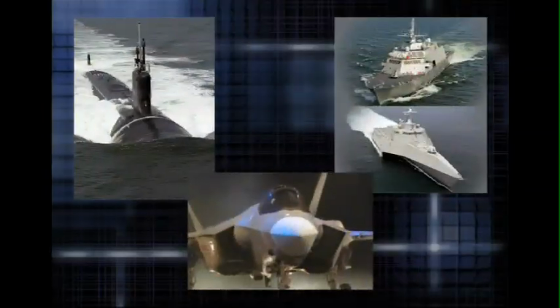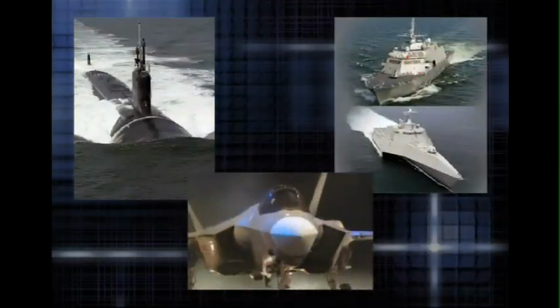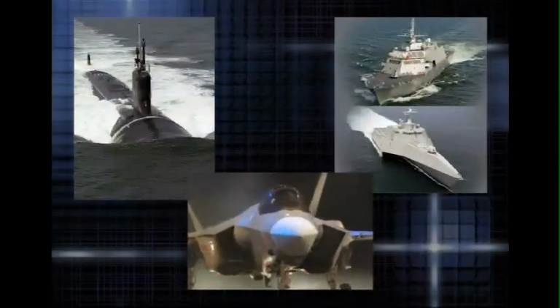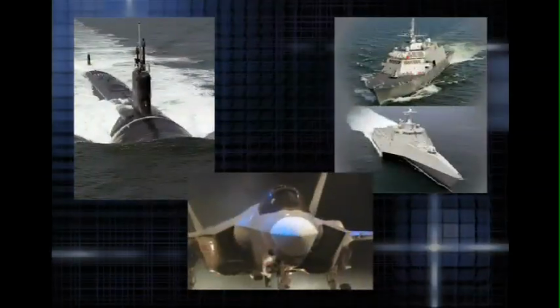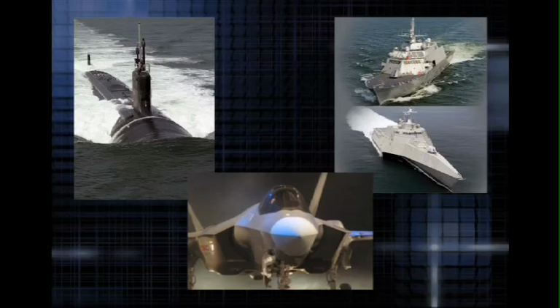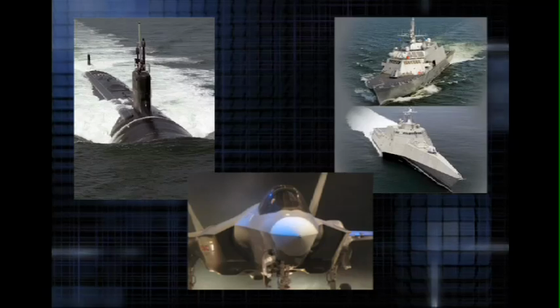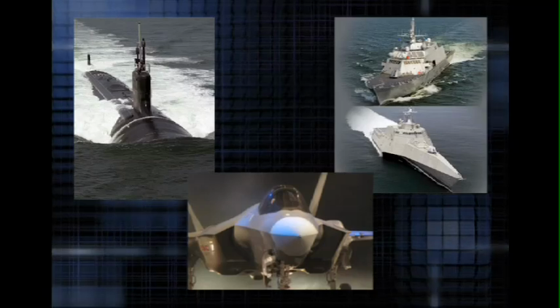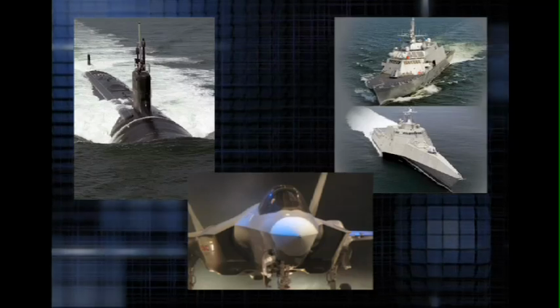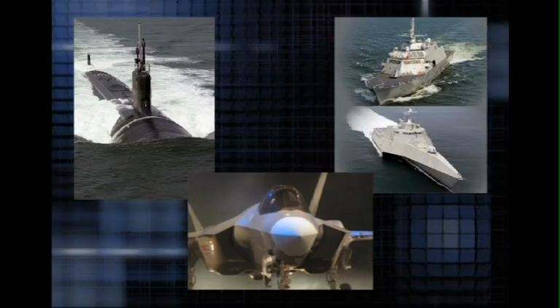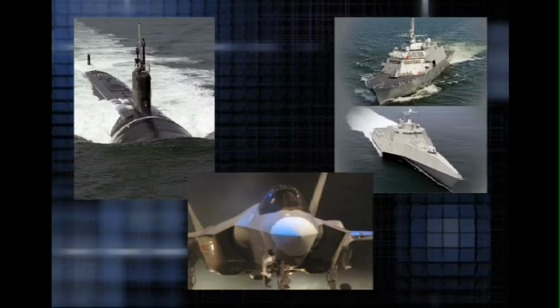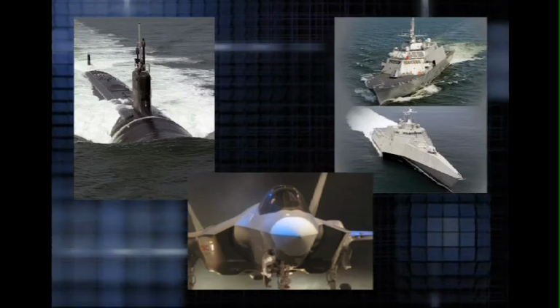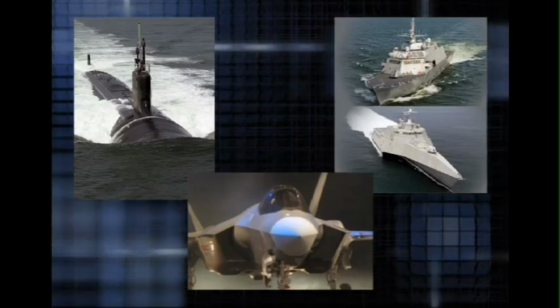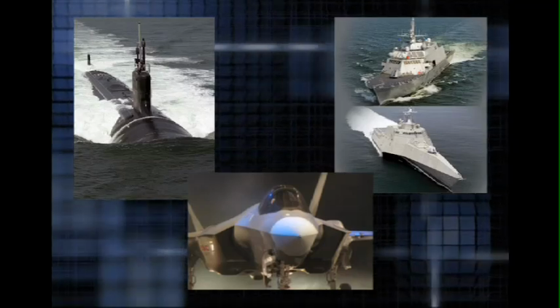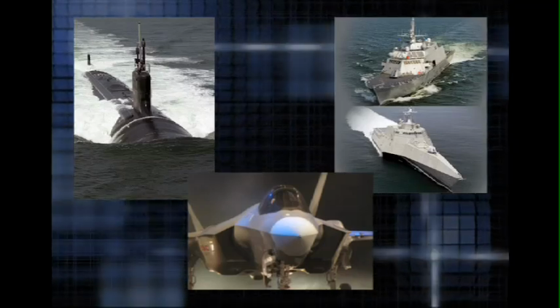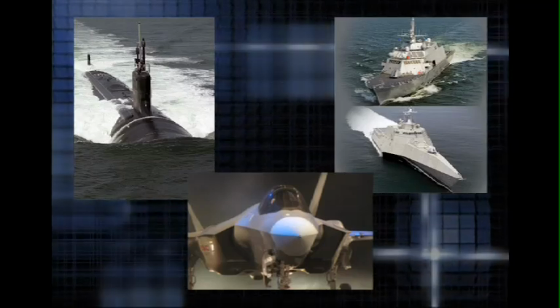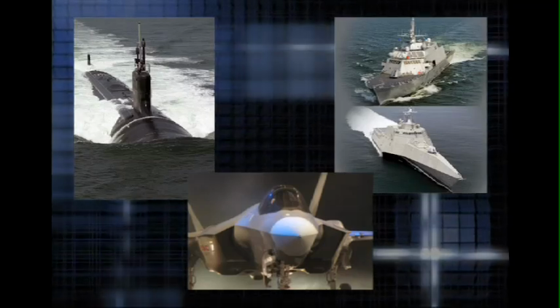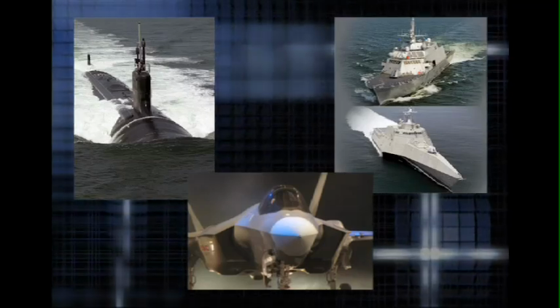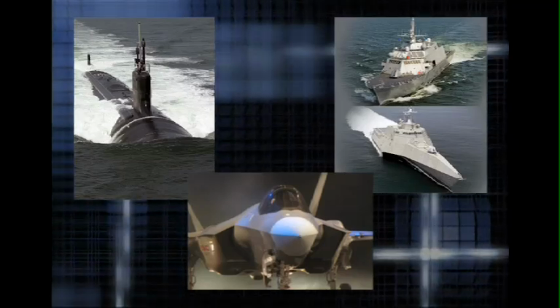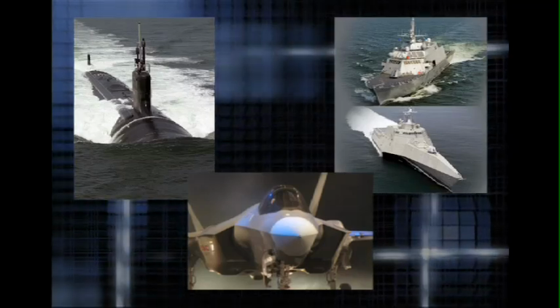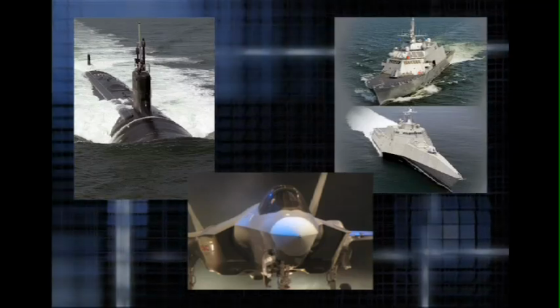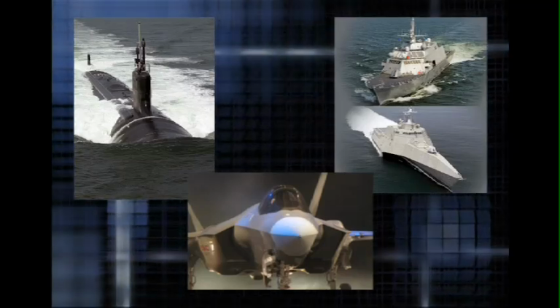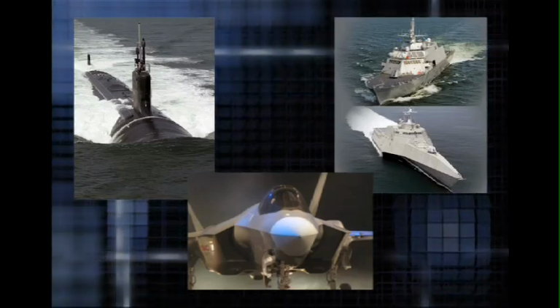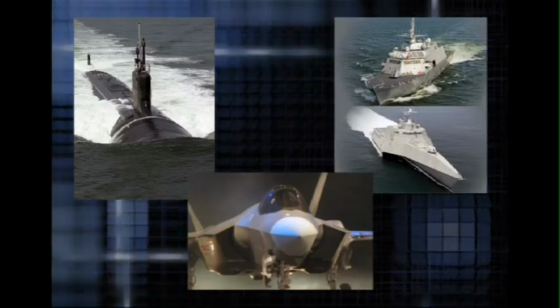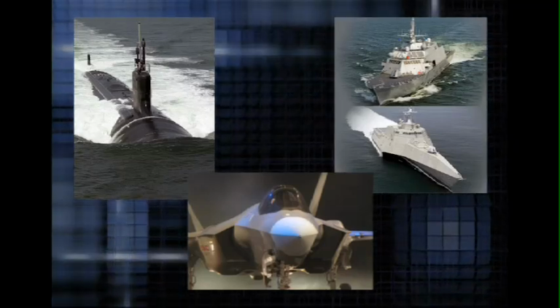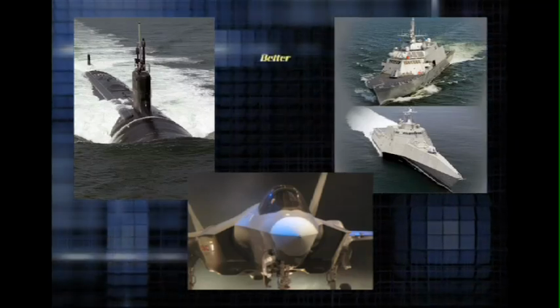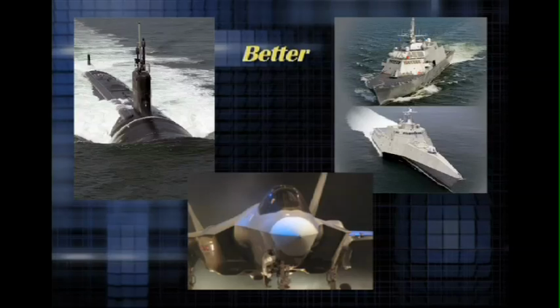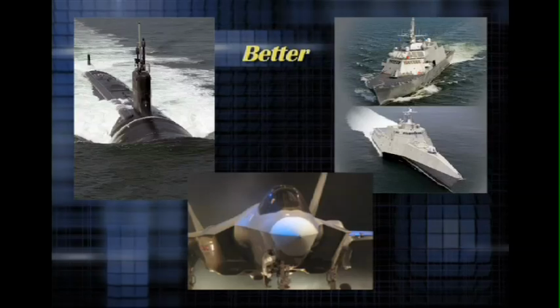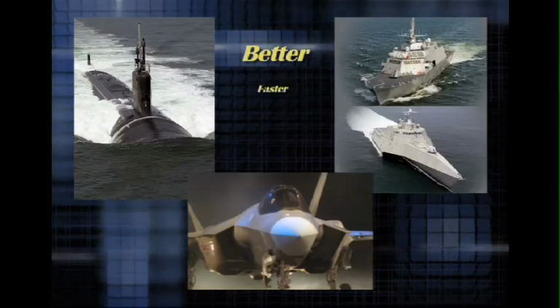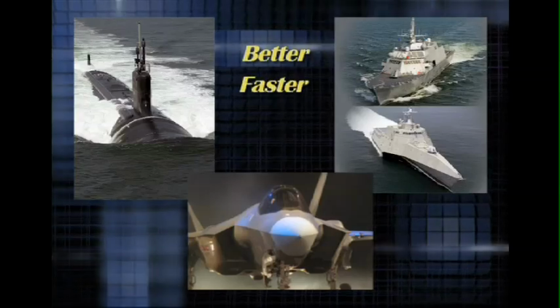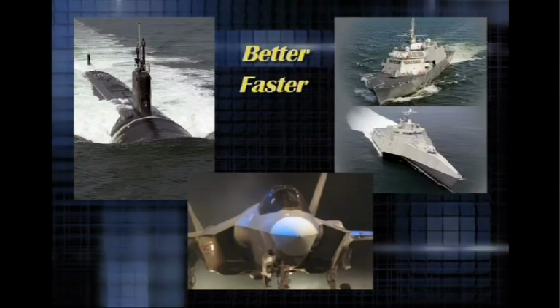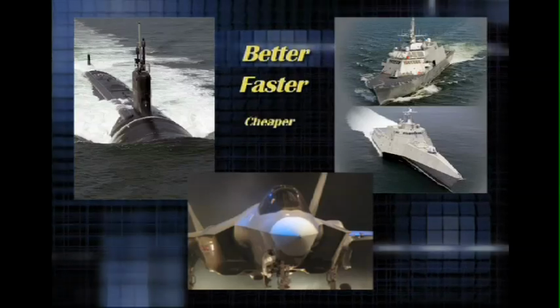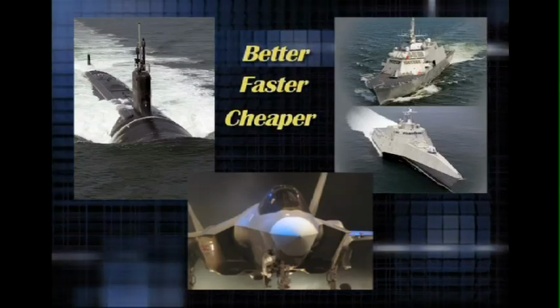The Mantec approach is not about building a new submarine, ship, or airplane. It is about building it better, faster, and cheaper.